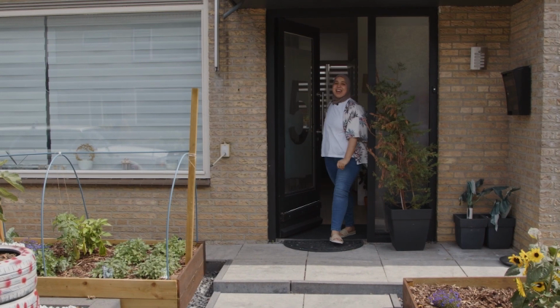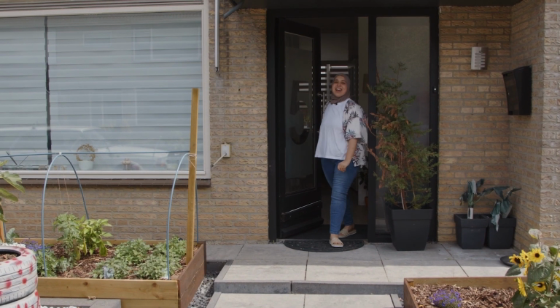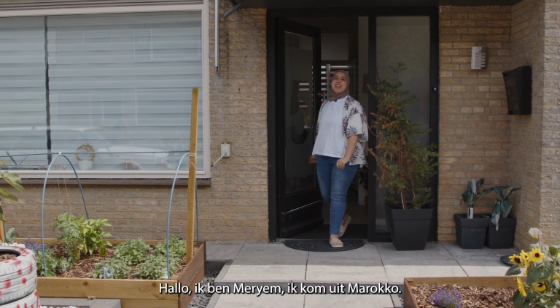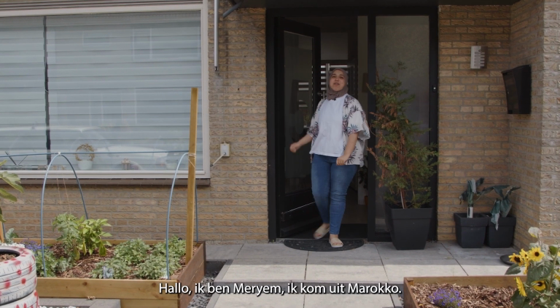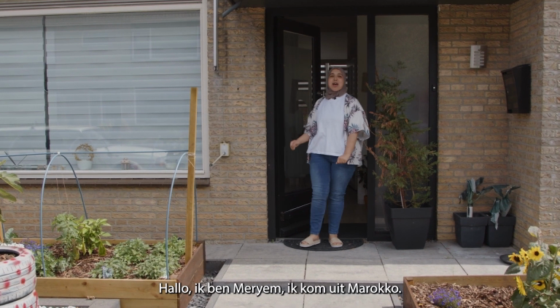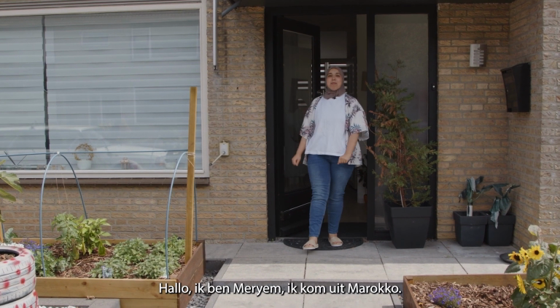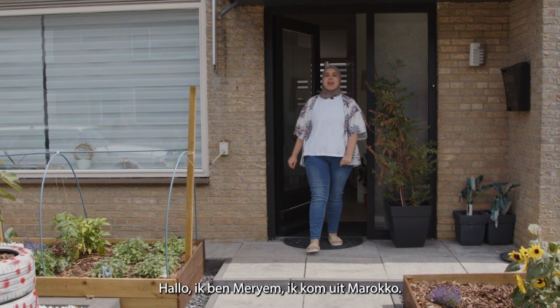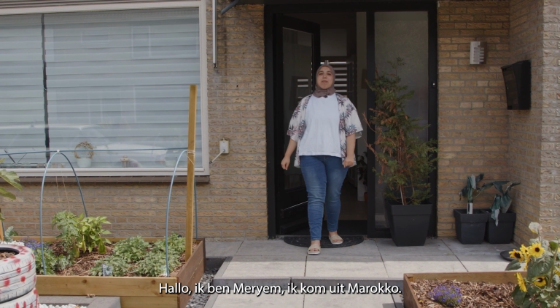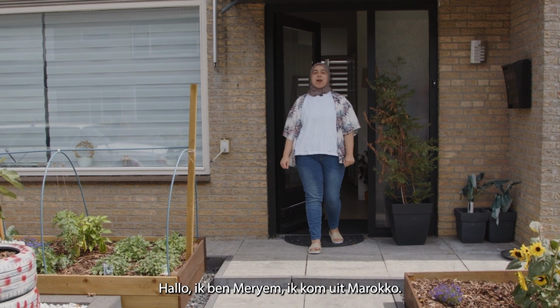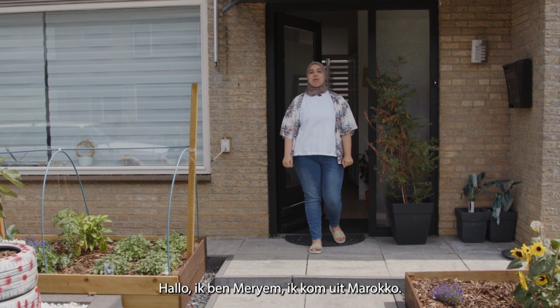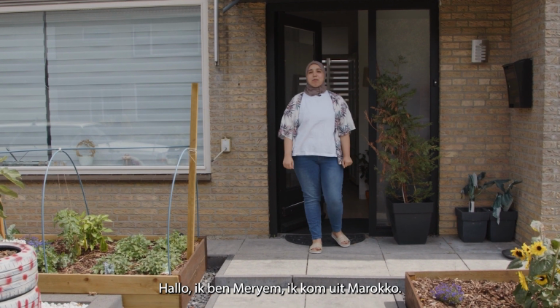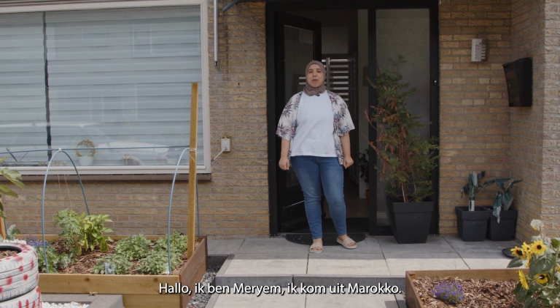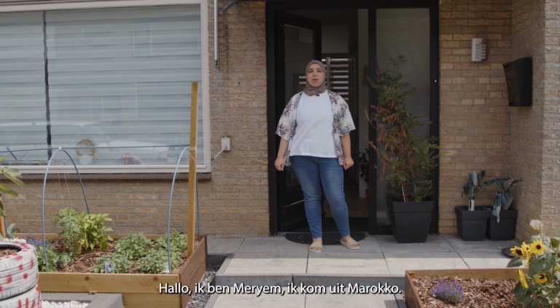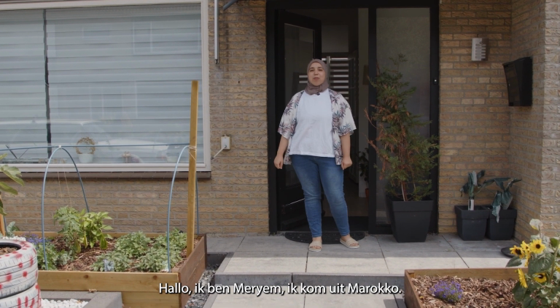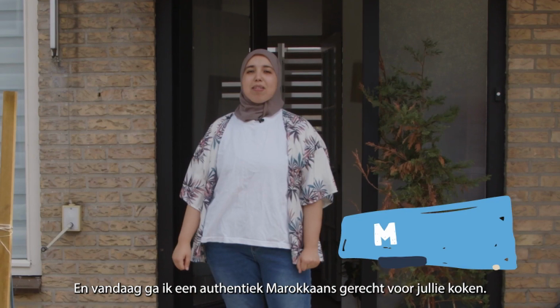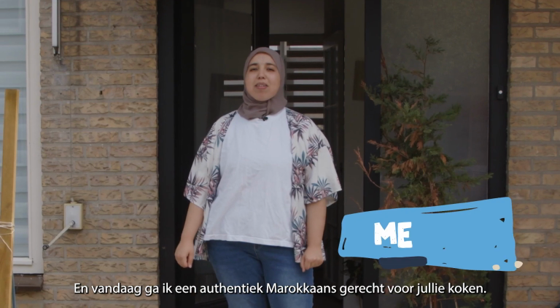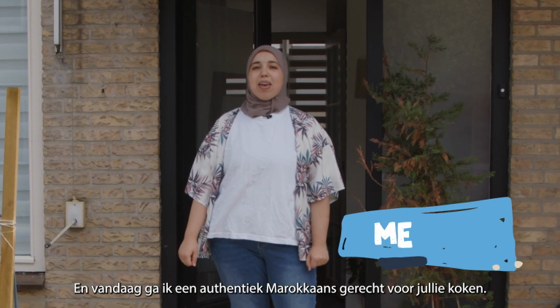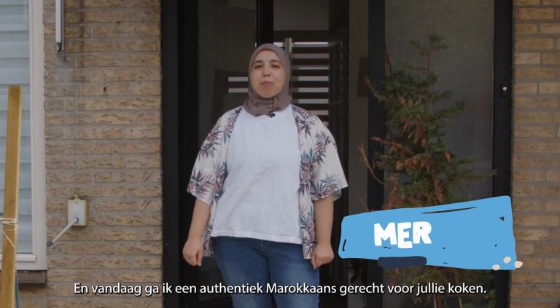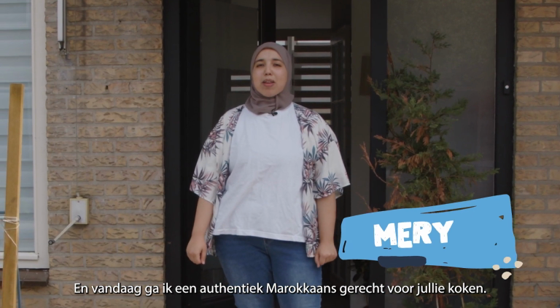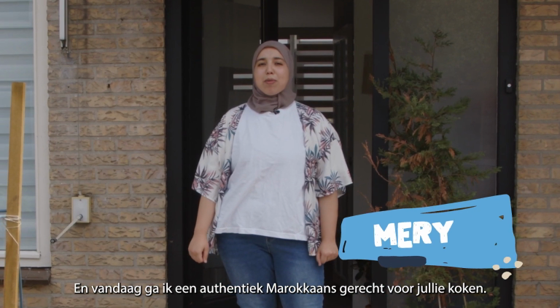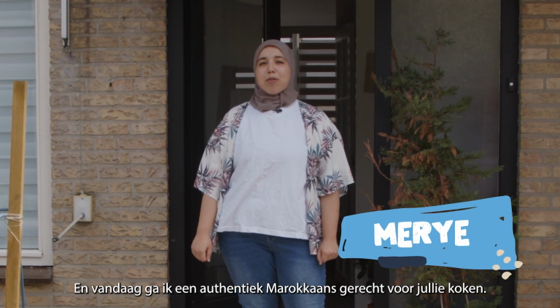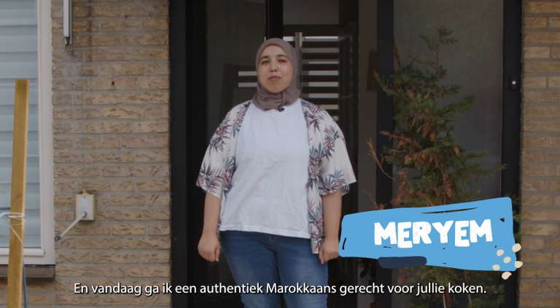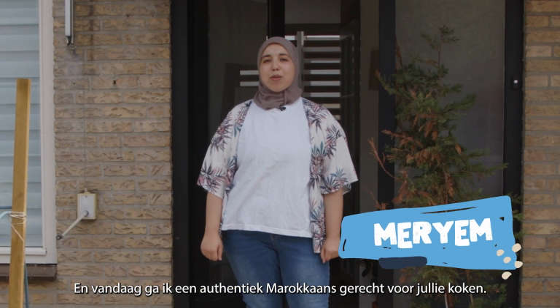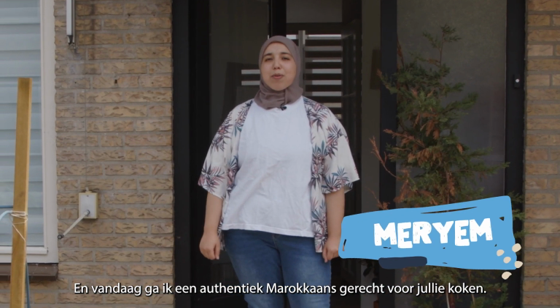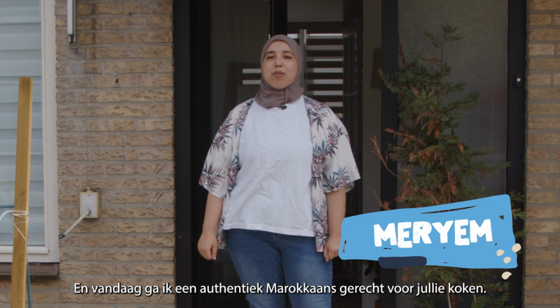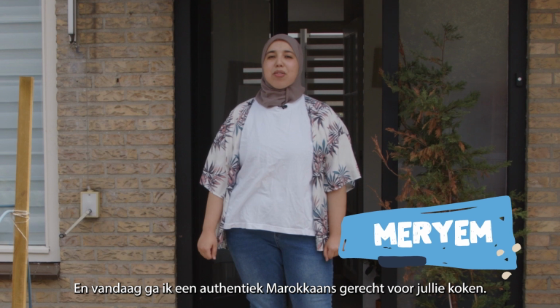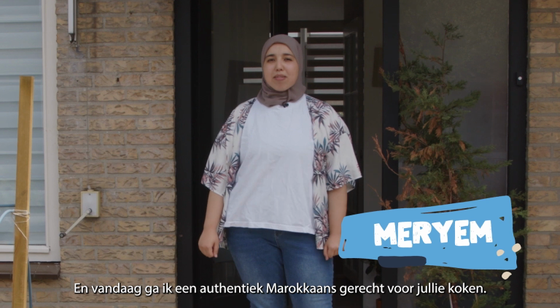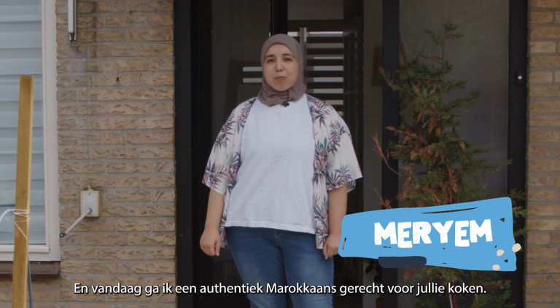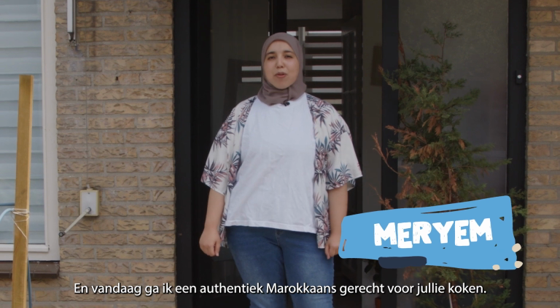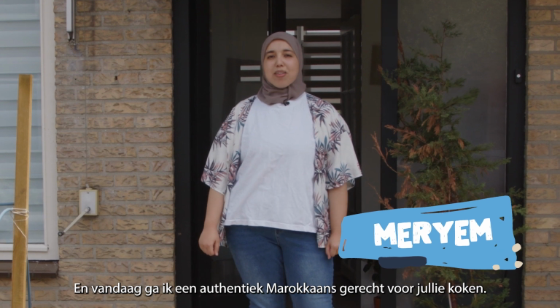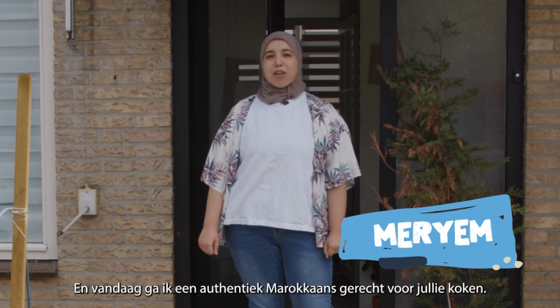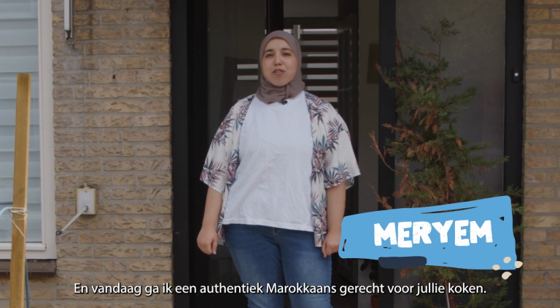Hello, I'm Maryam. I'm from Morocco and today I'm gonna be cooking for you an authentic Moroccan dish.